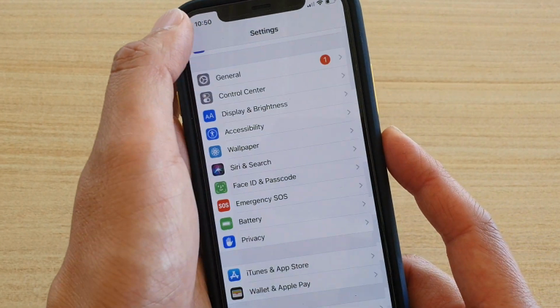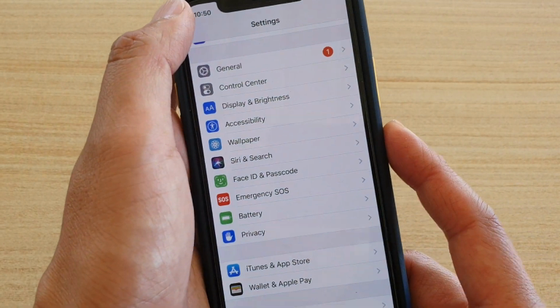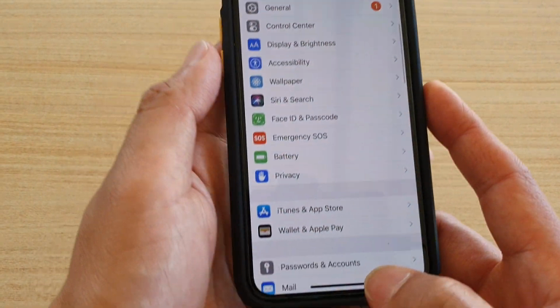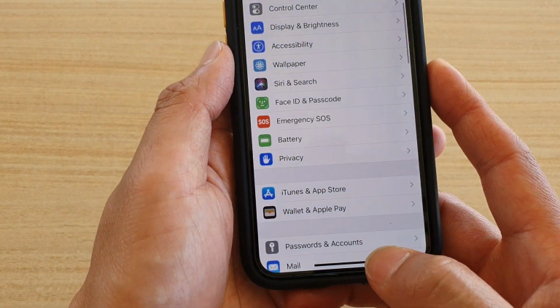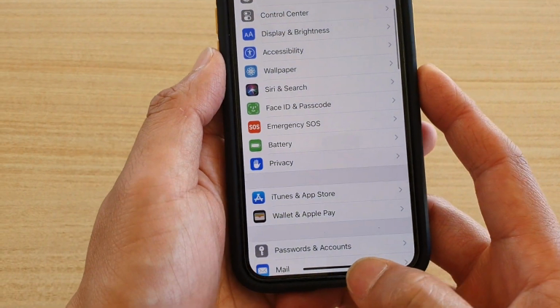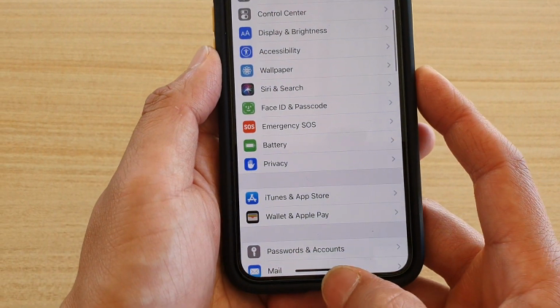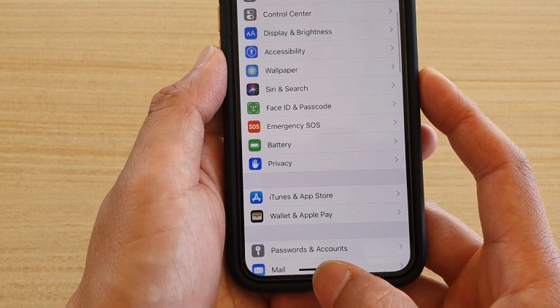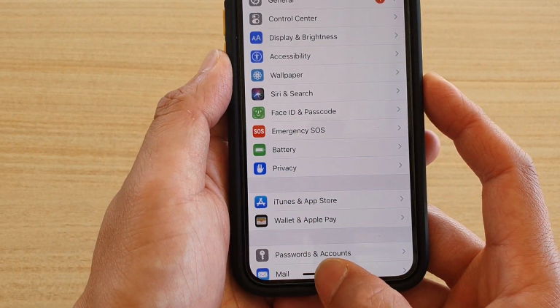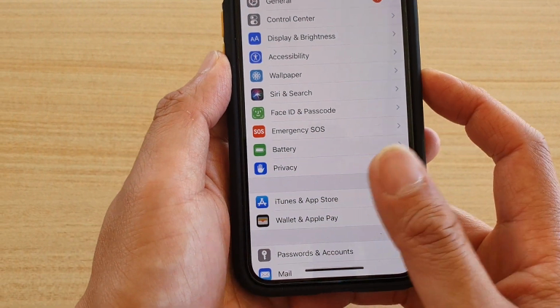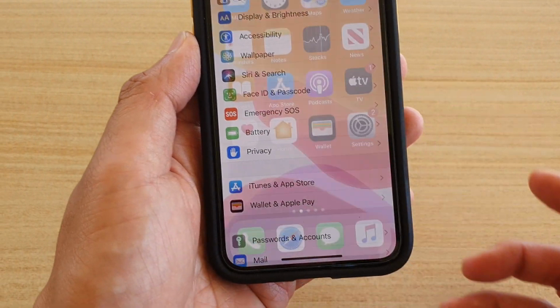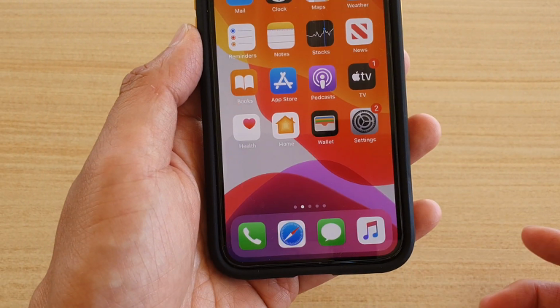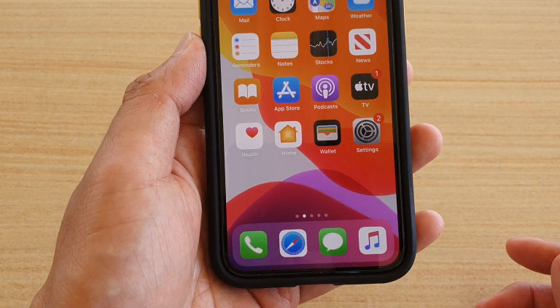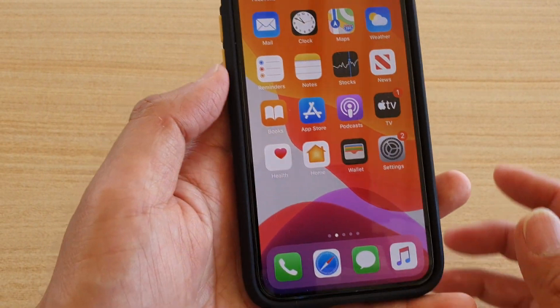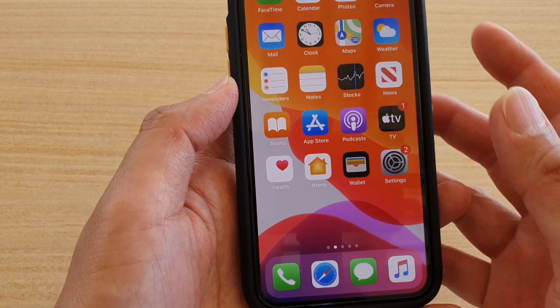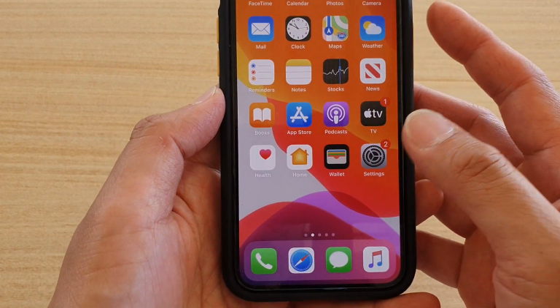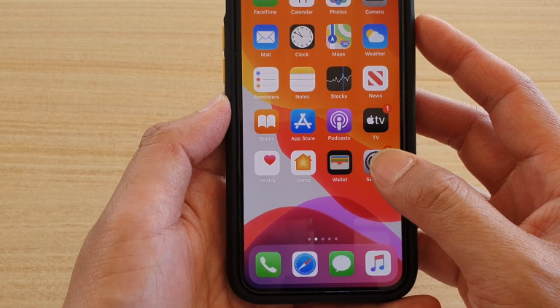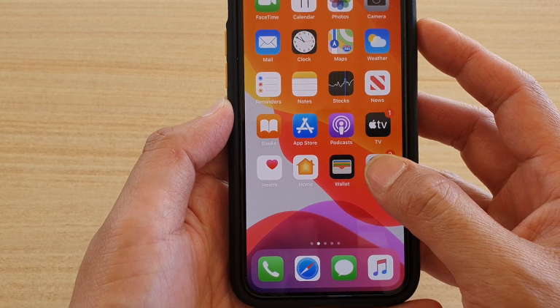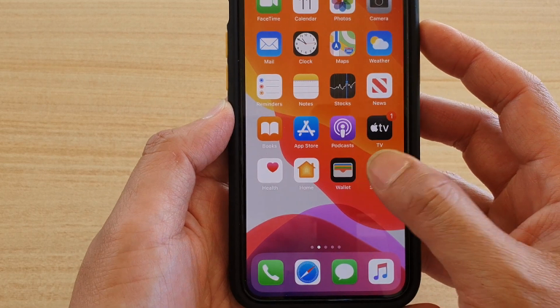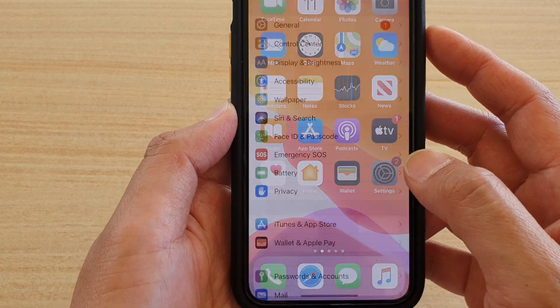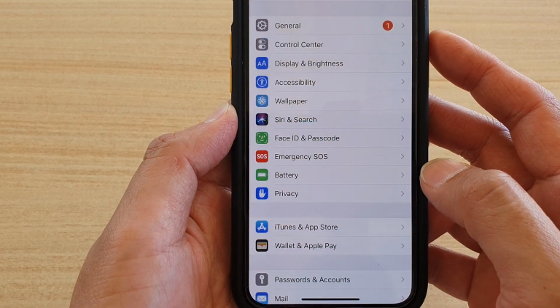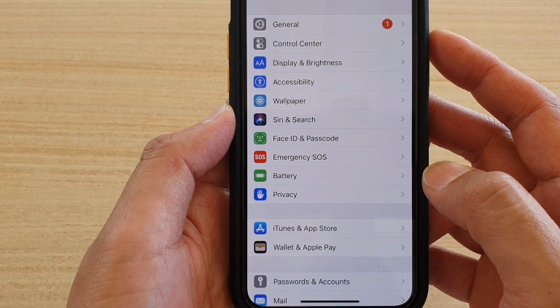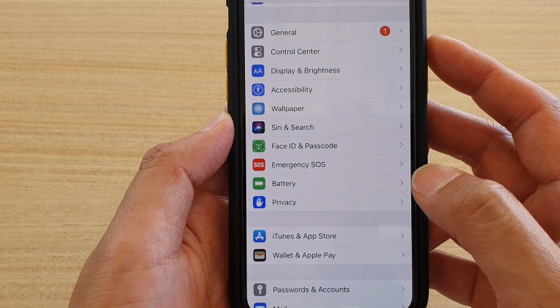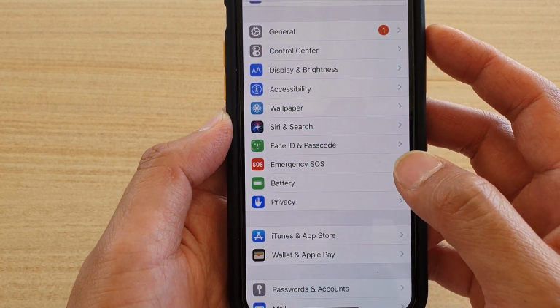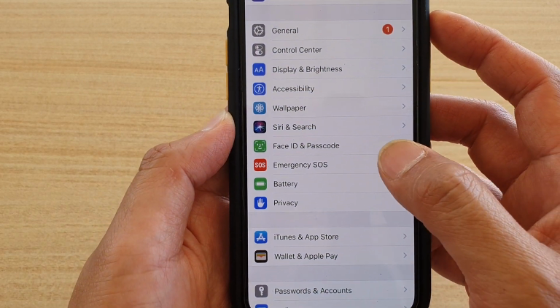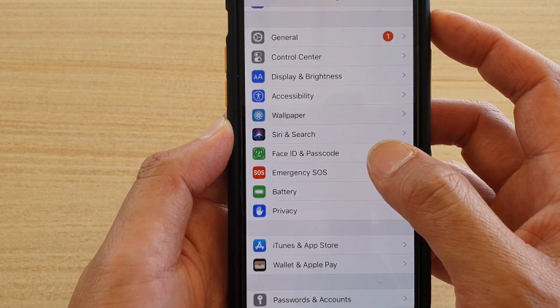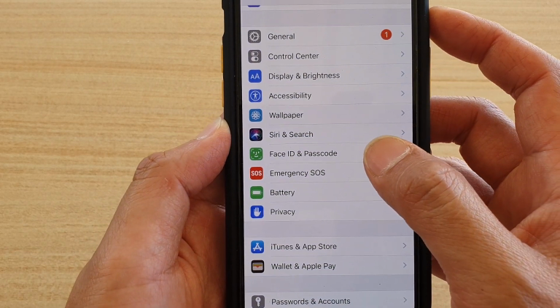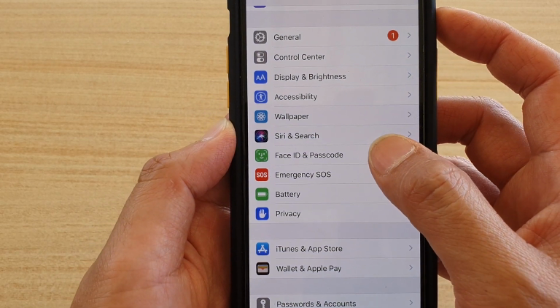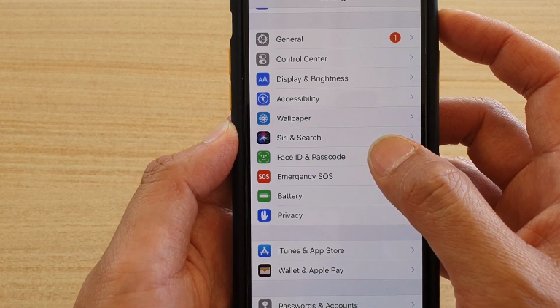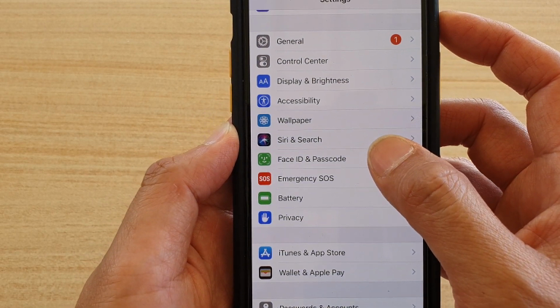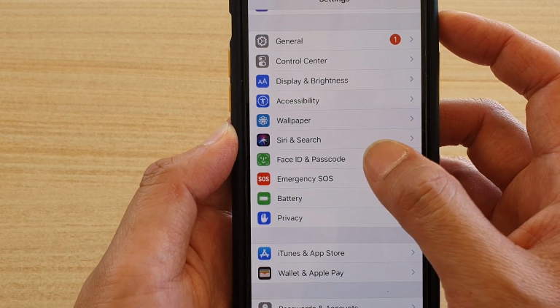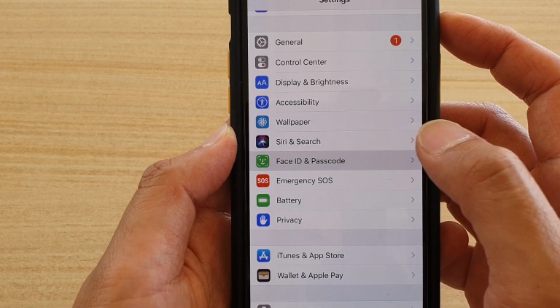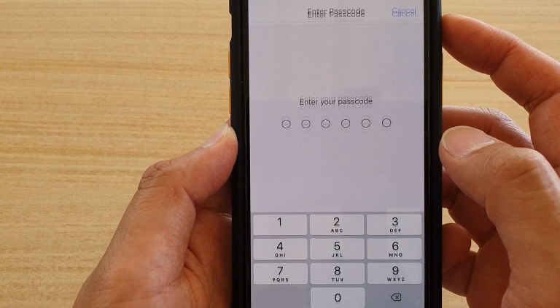The first thing you want to do is go back to your home screen, then tap on the Settings icon. In Settings, tap on Face ID and Passcode.